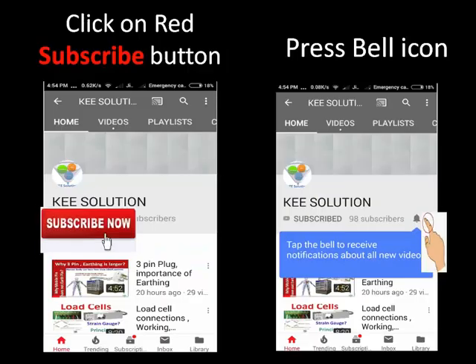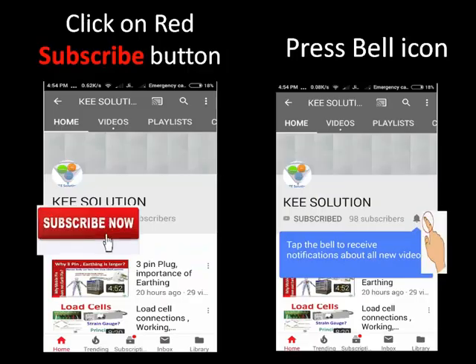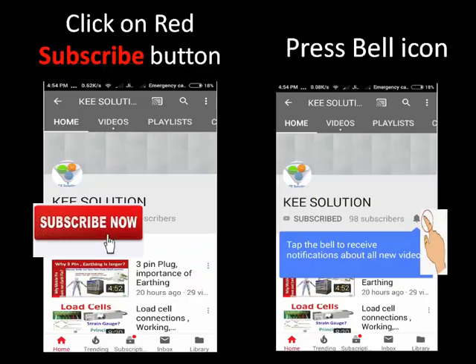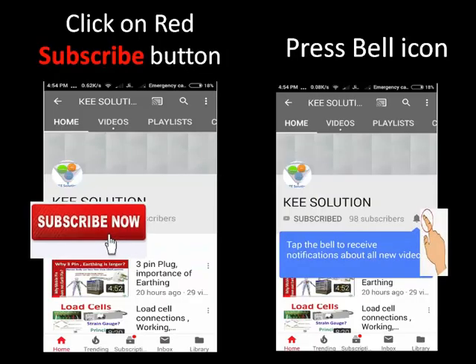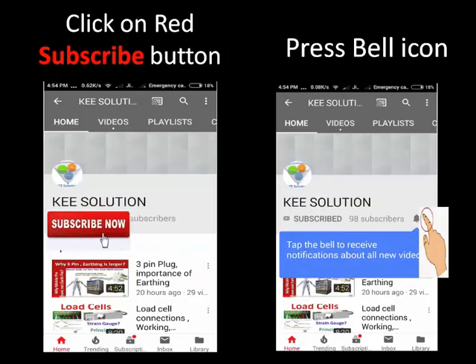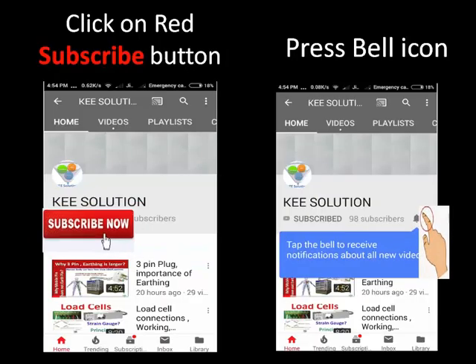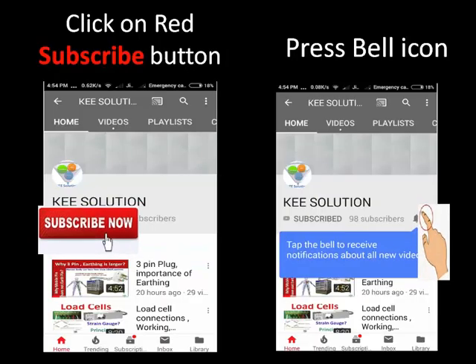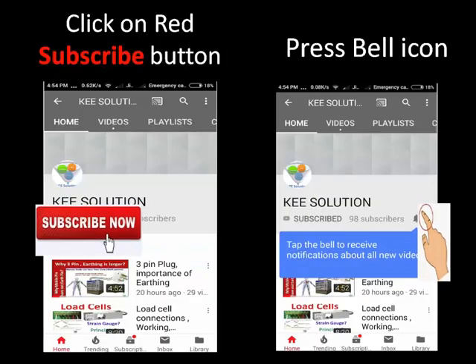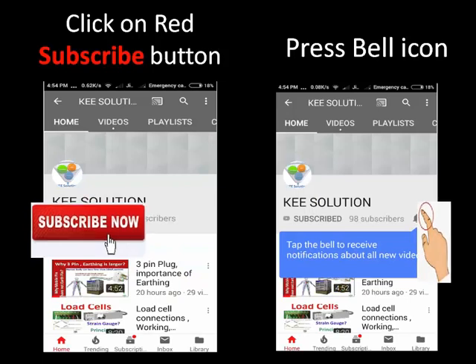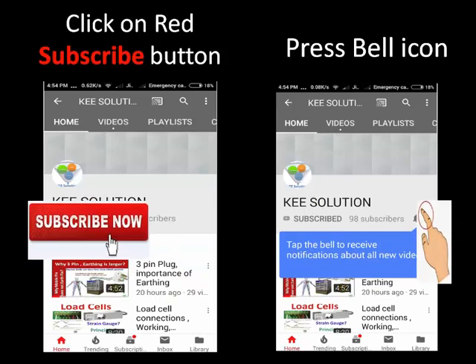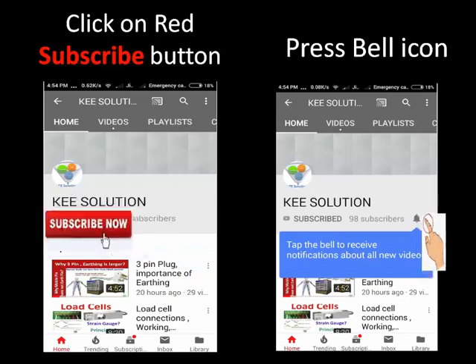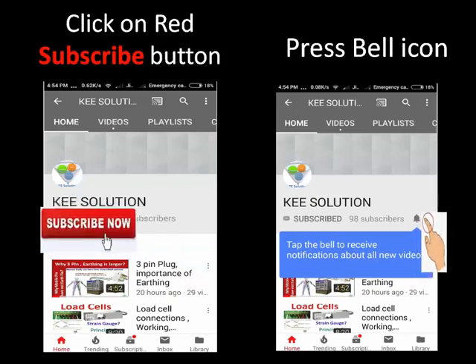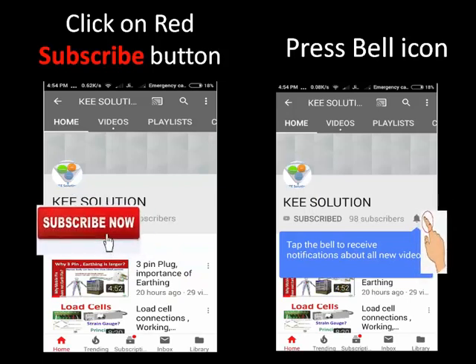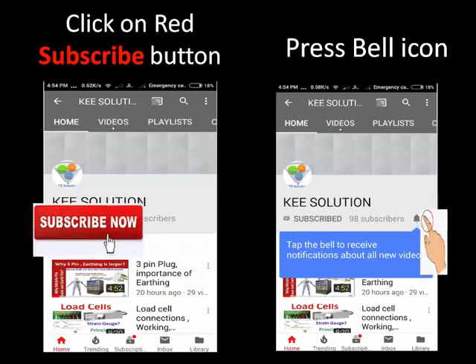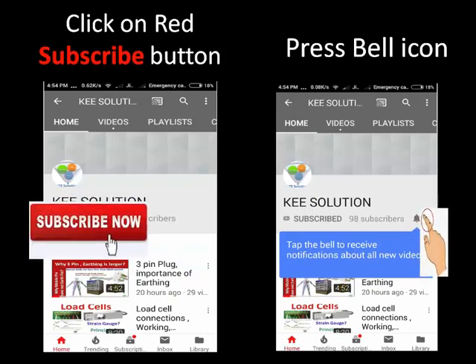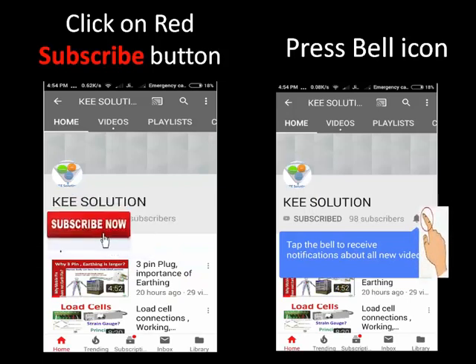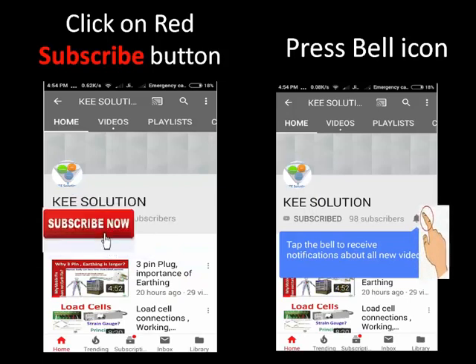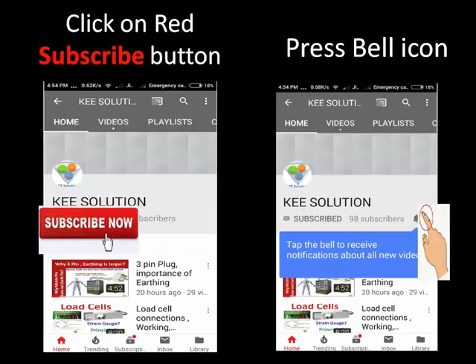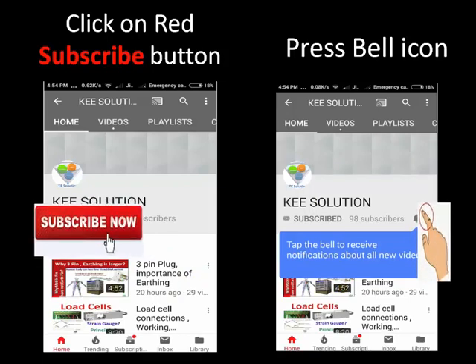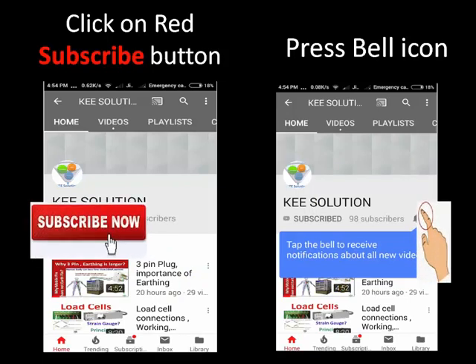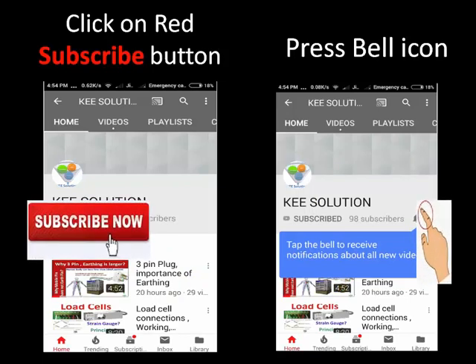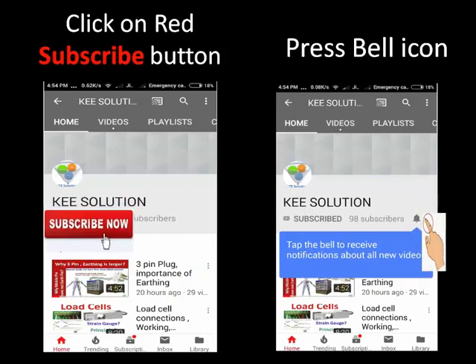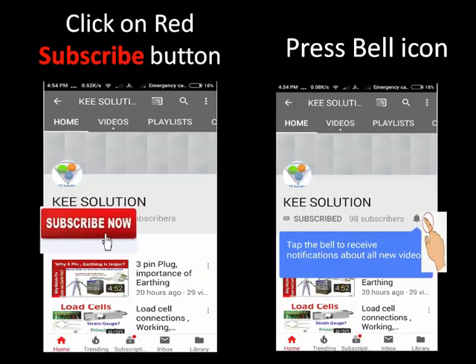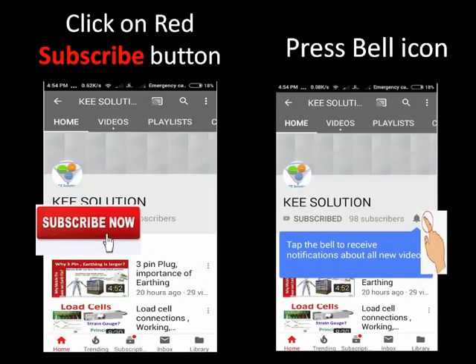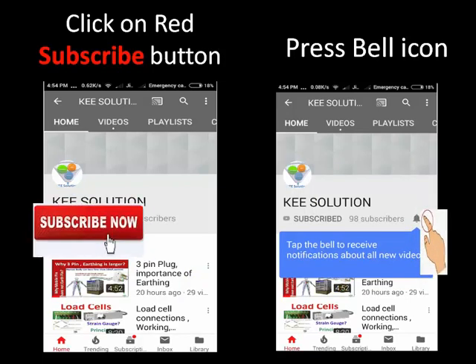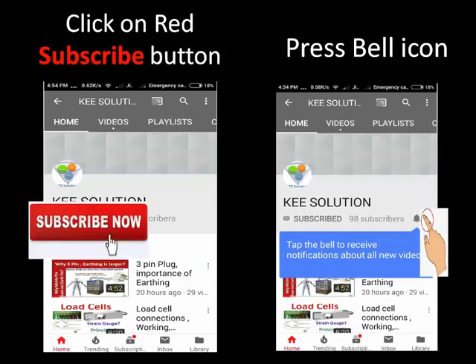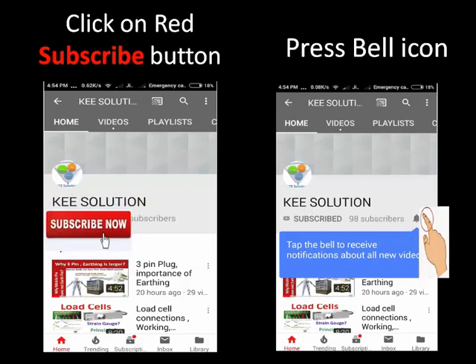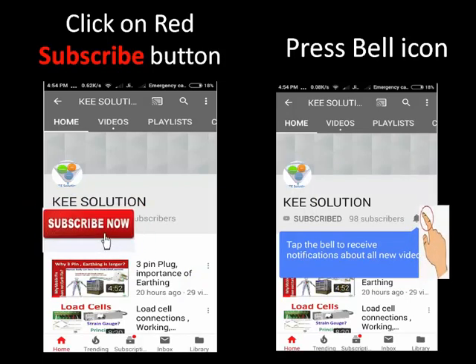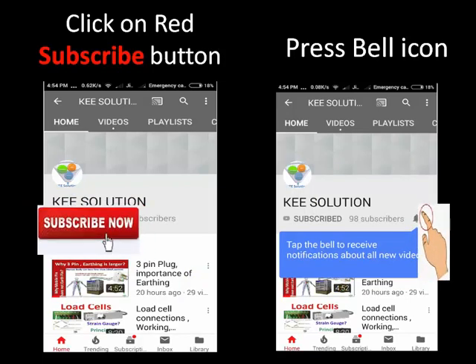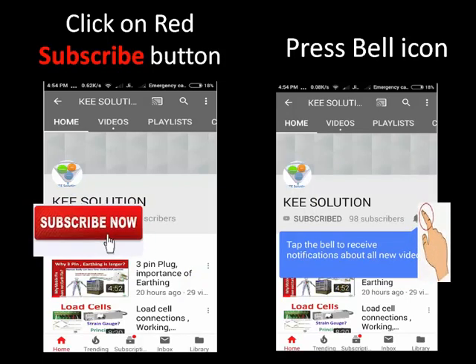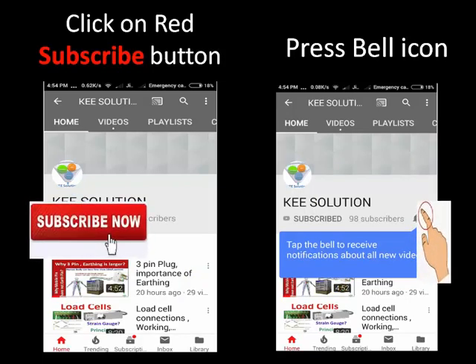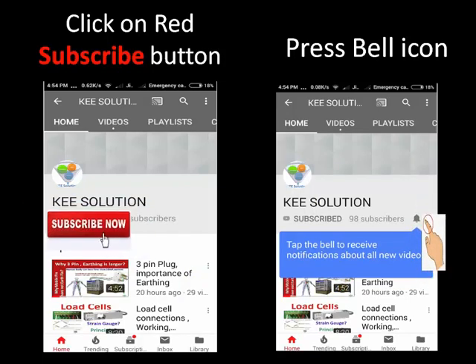Please comment, like, subscribe, and press the bell icon for the latest videos. Thank you.